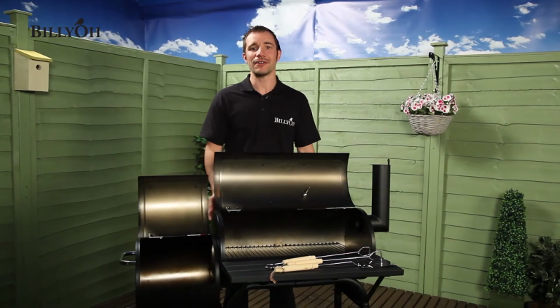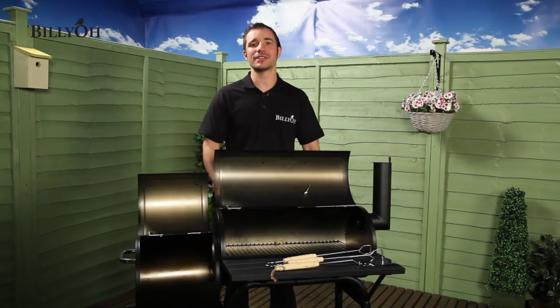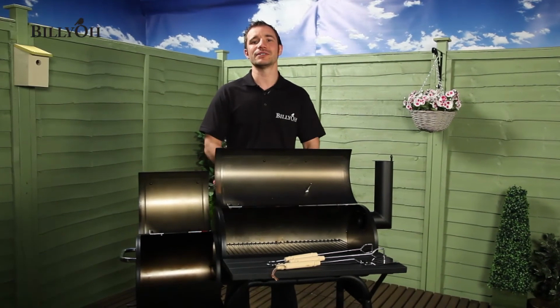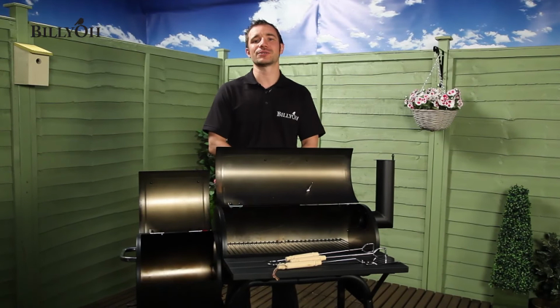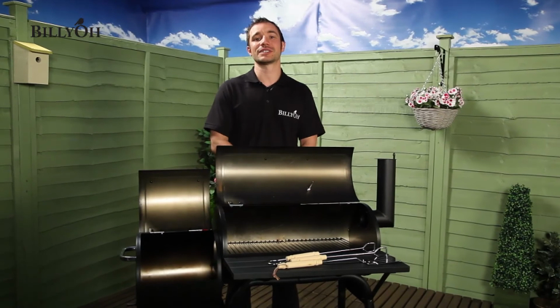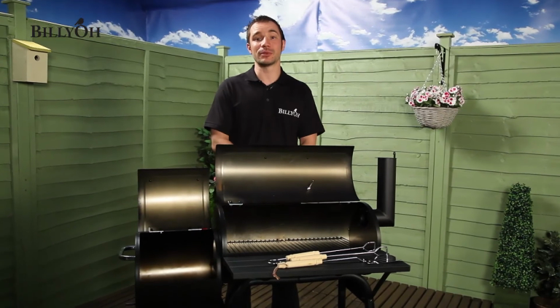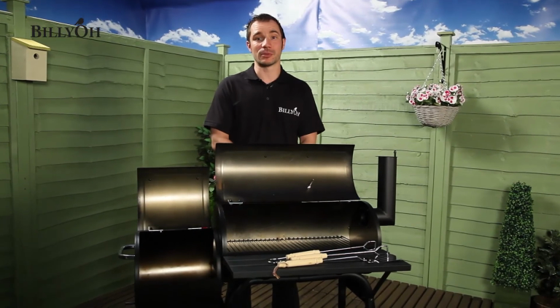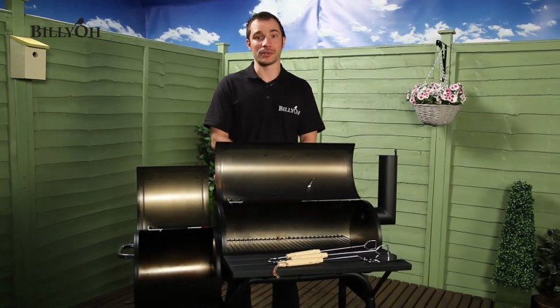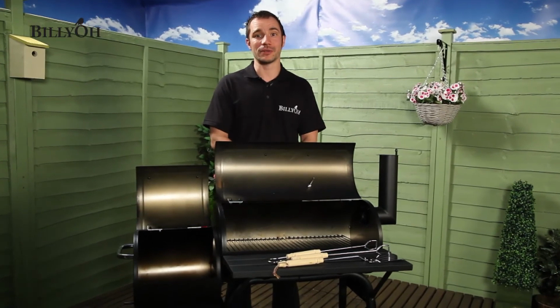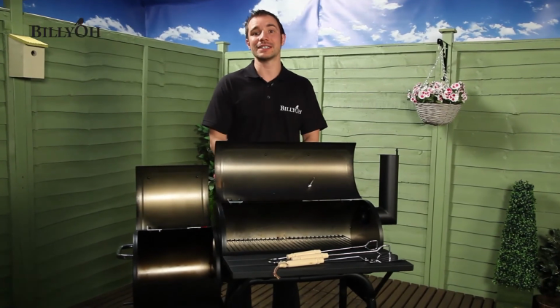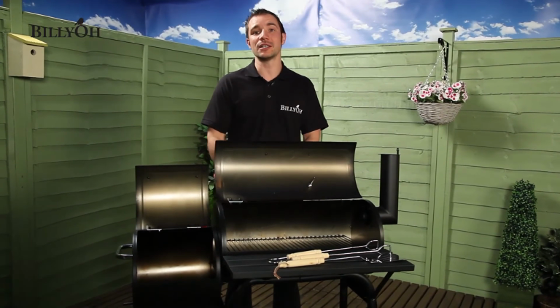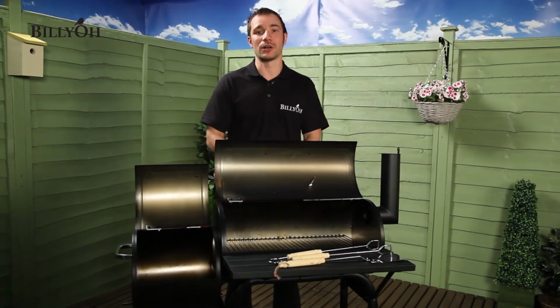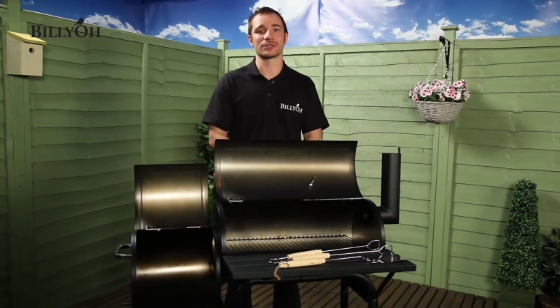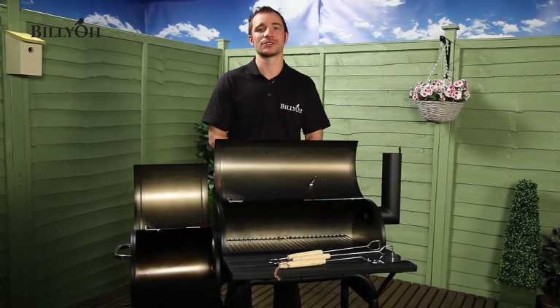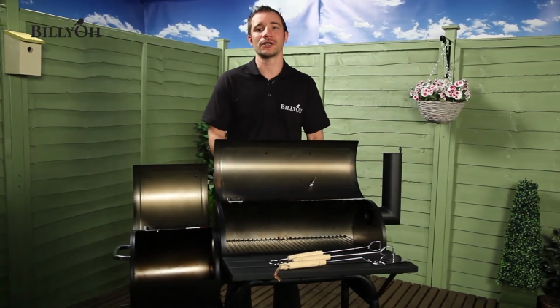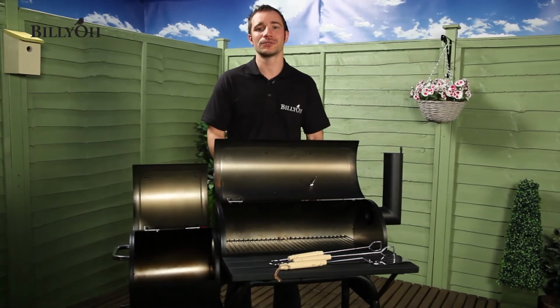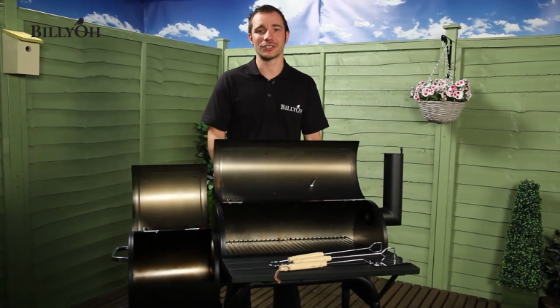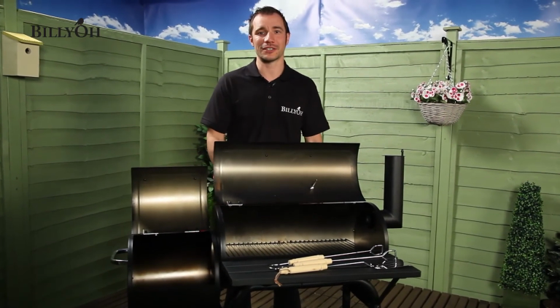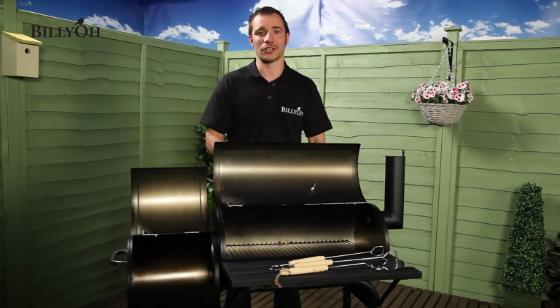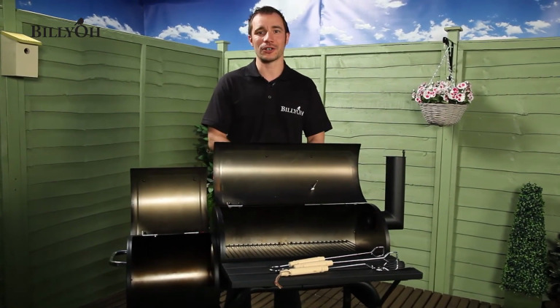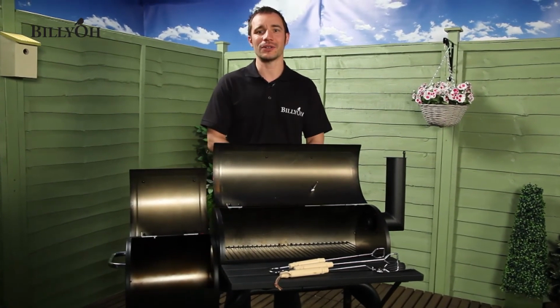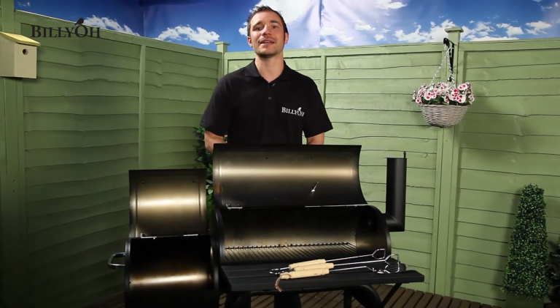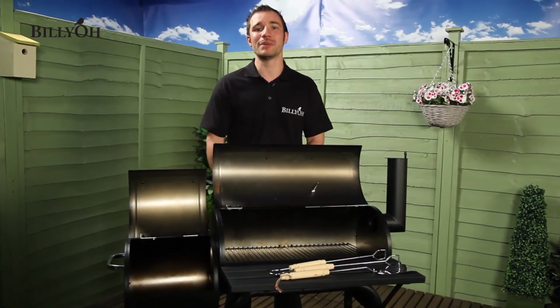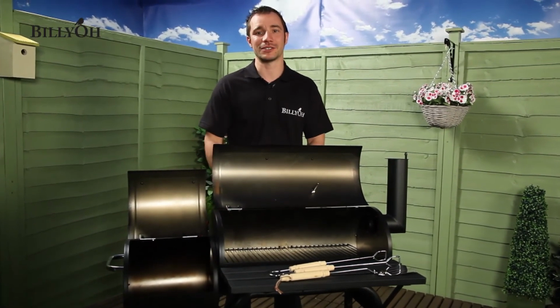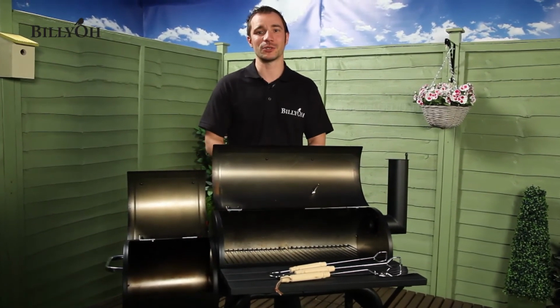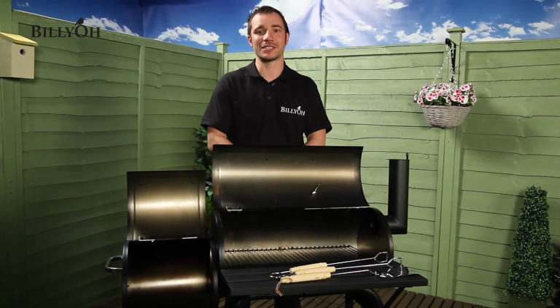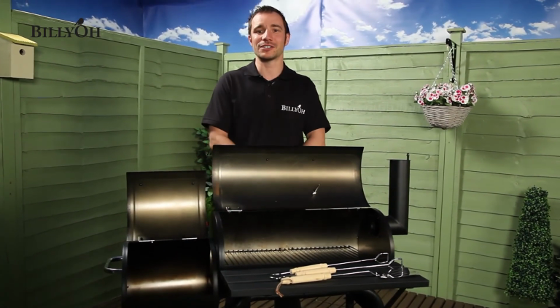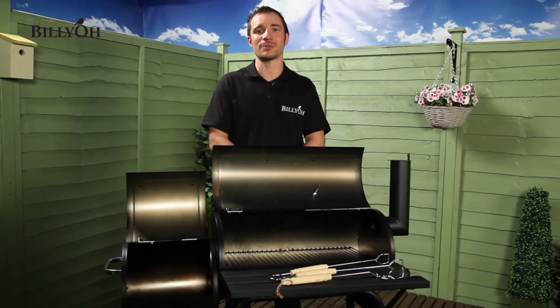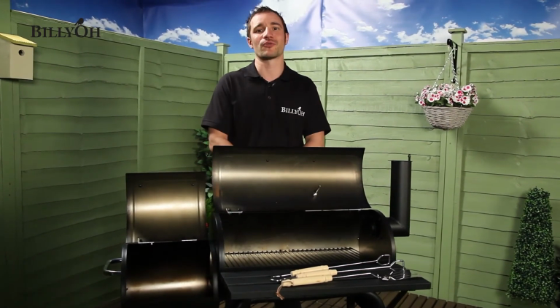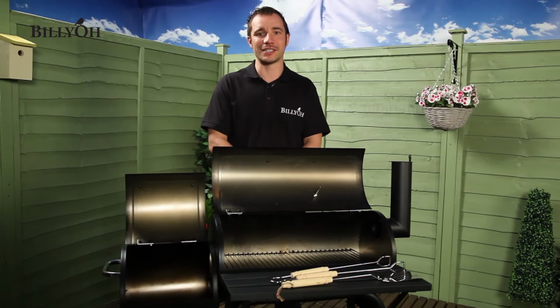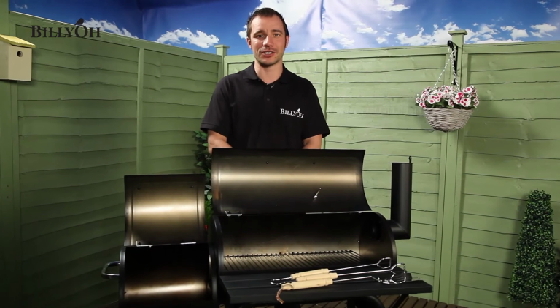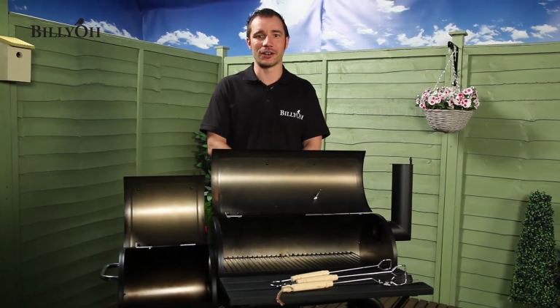Everything you need to assemble the BBQ is in the box, so just add the charcoal and in minutes you will be set up and ready to cook.